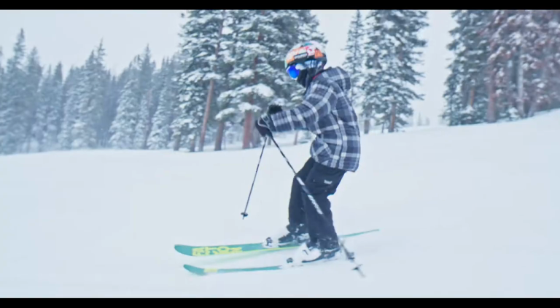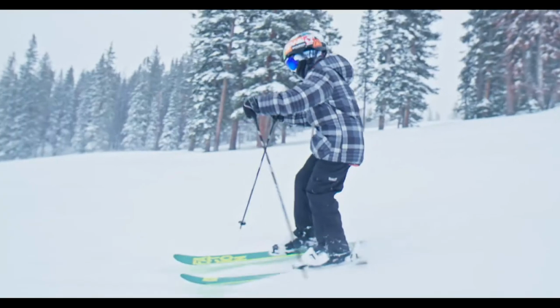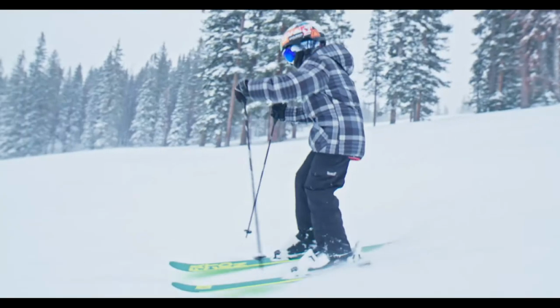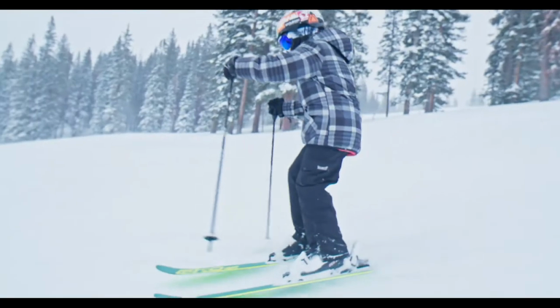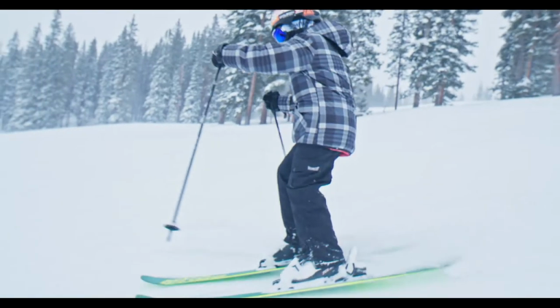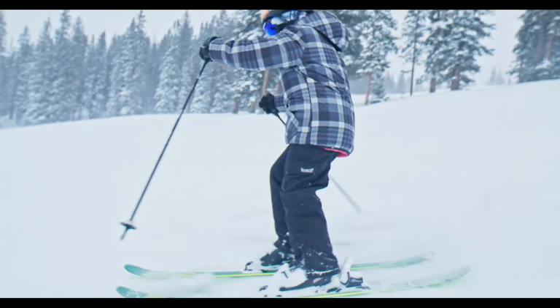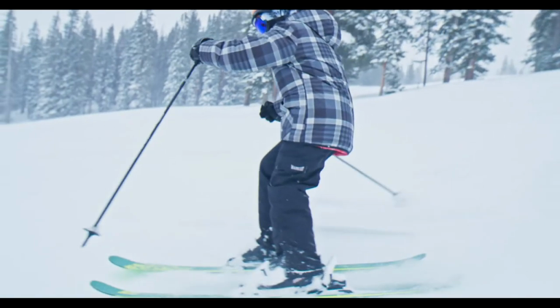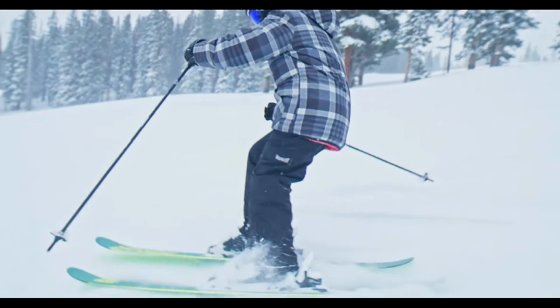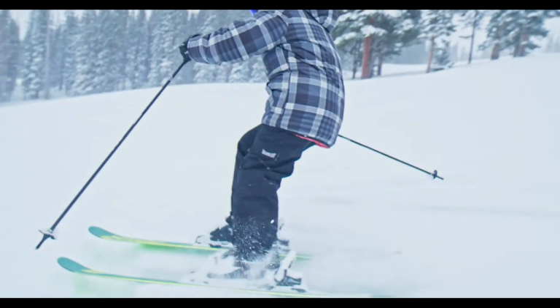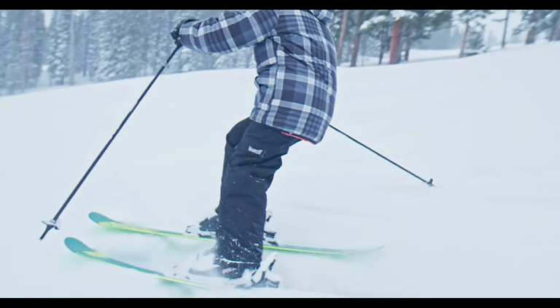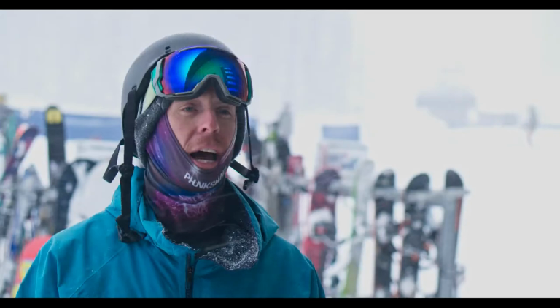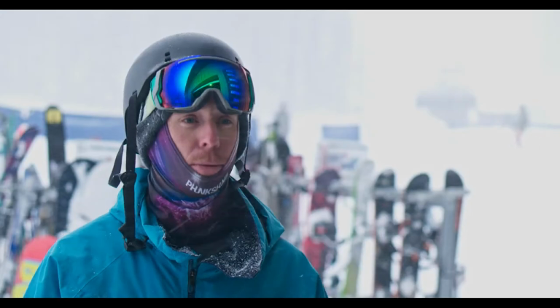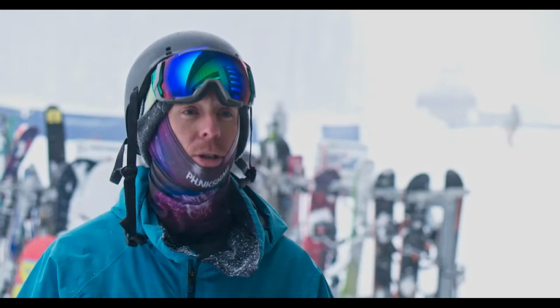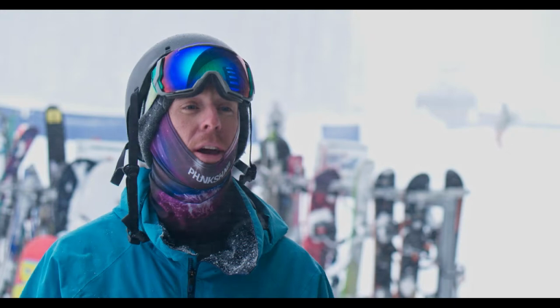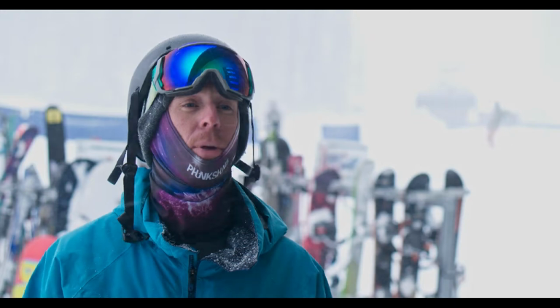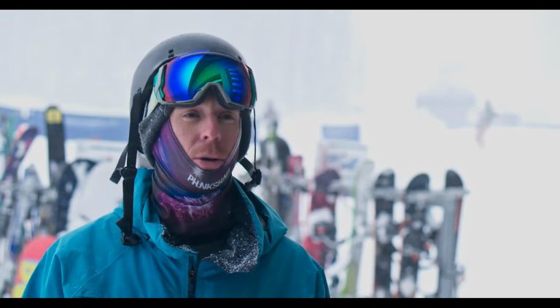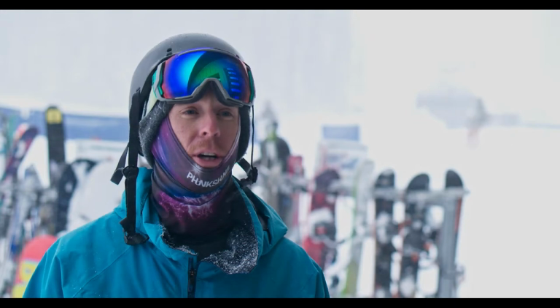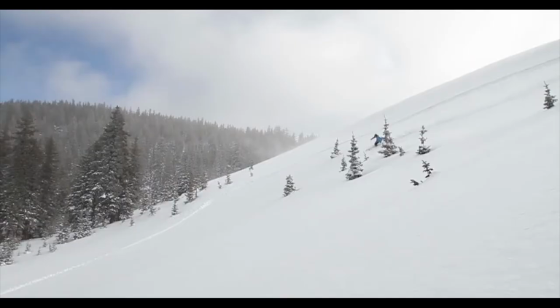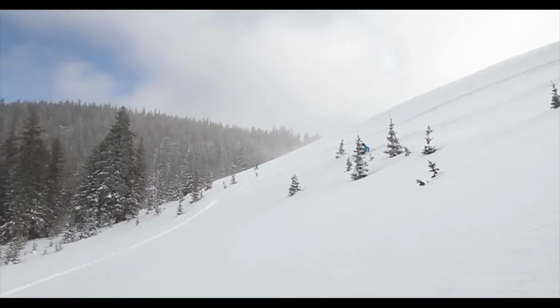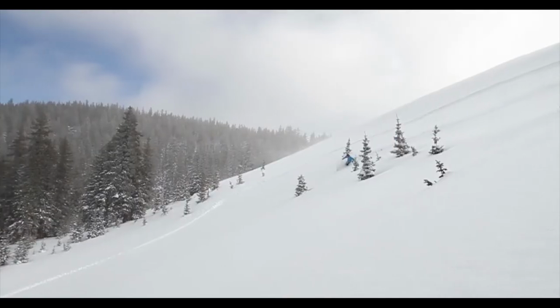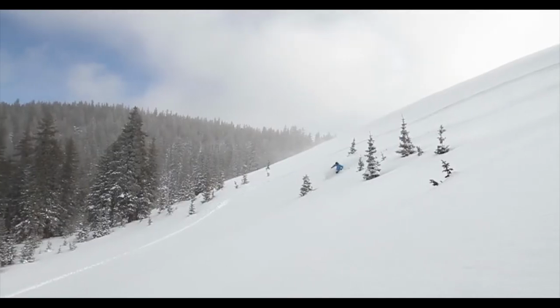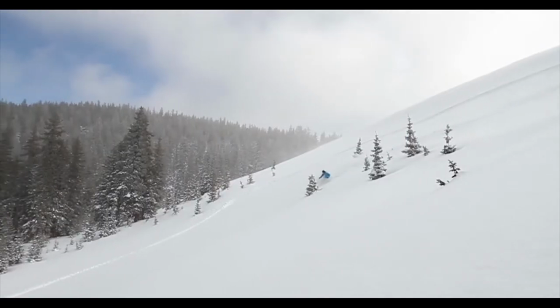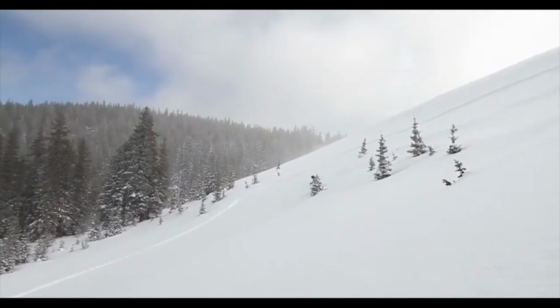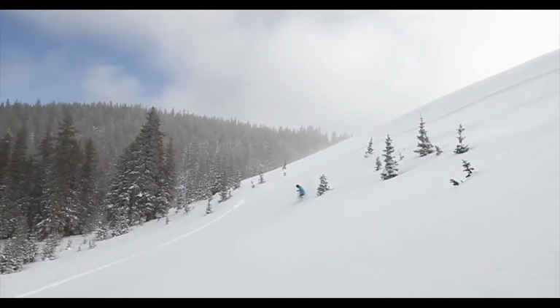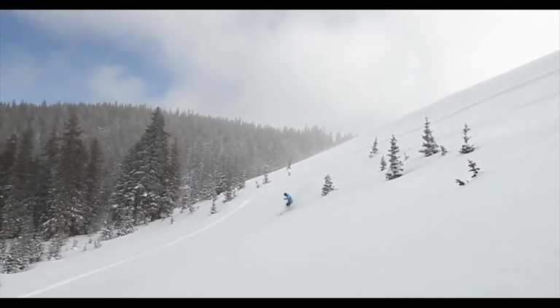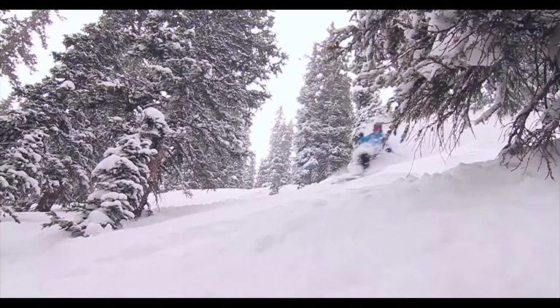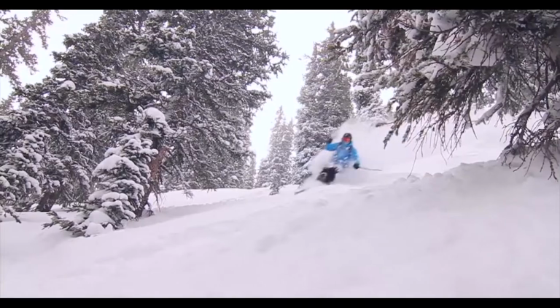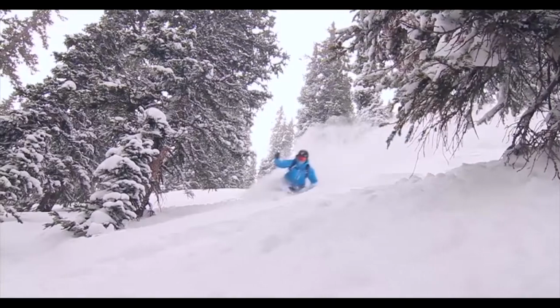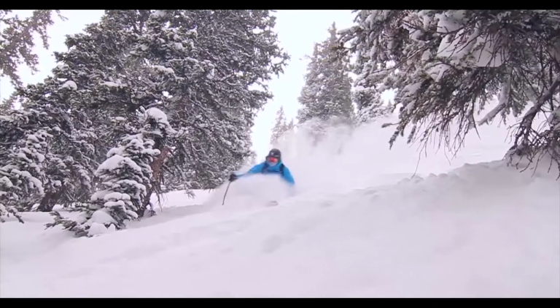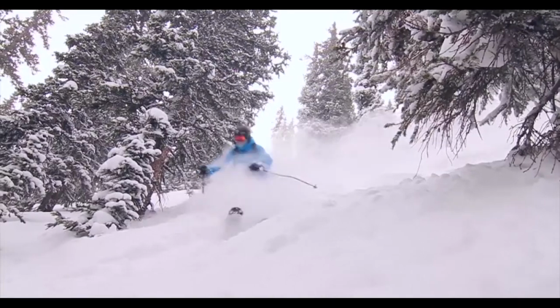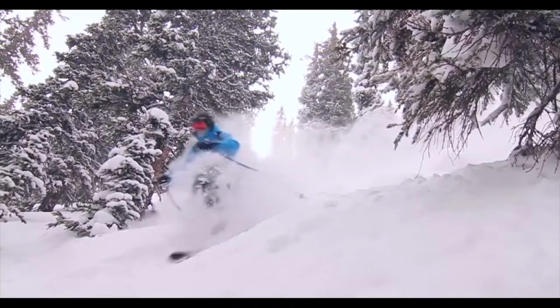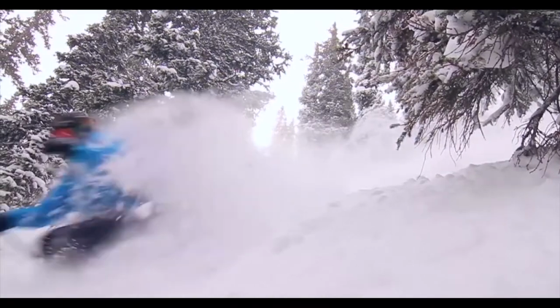But then you also got the hikeable terrain — Mirkwood — so you can find some nice little shoots through trees.